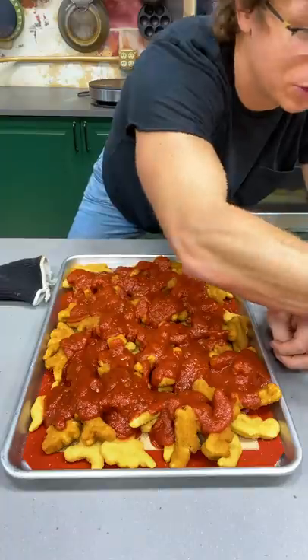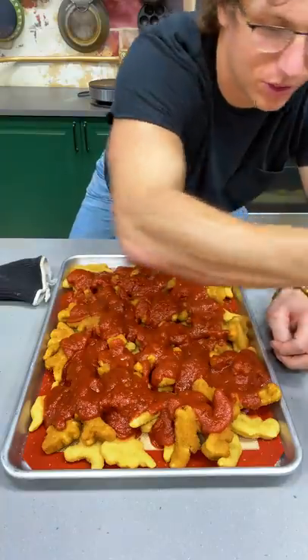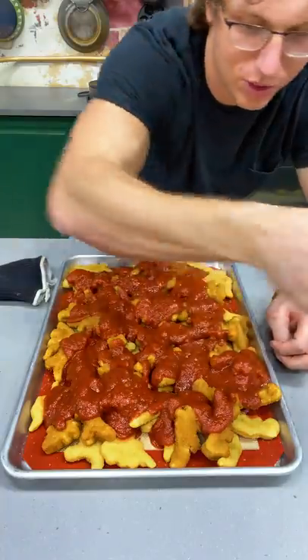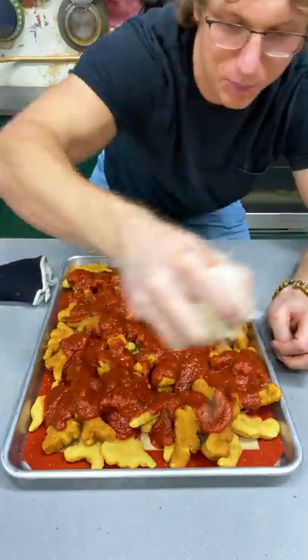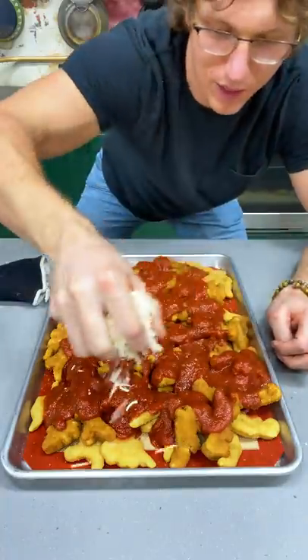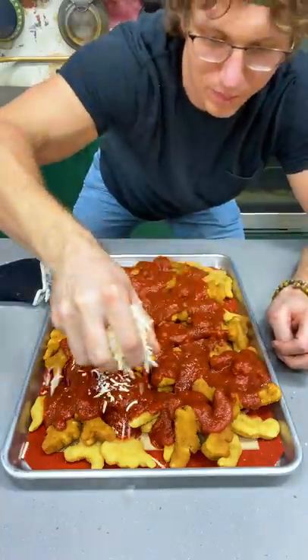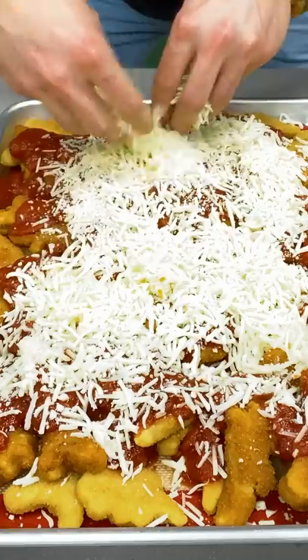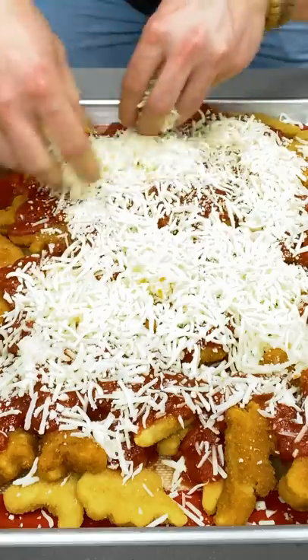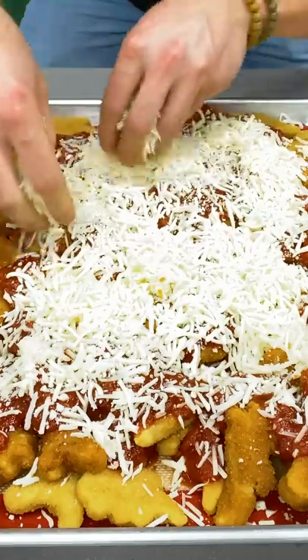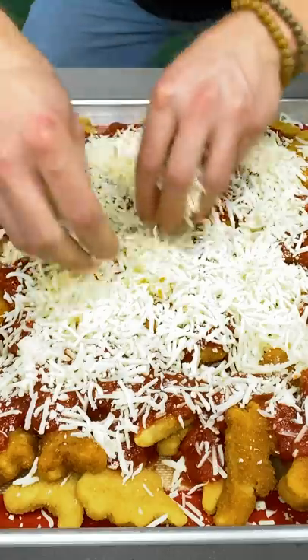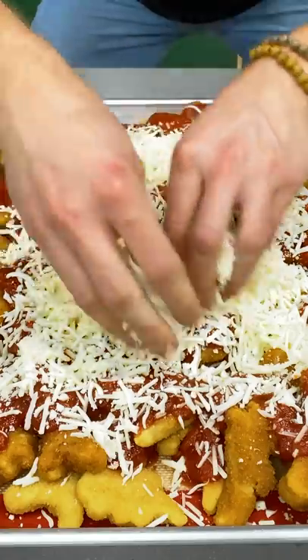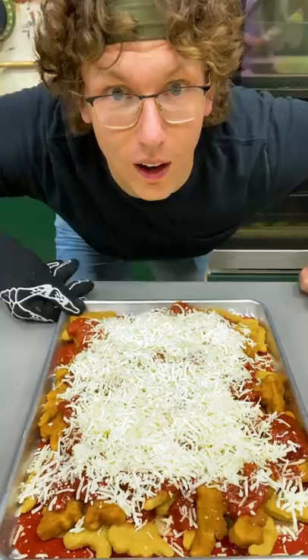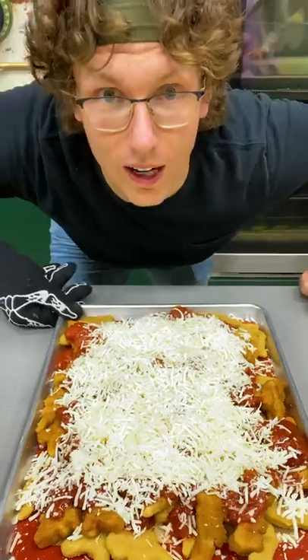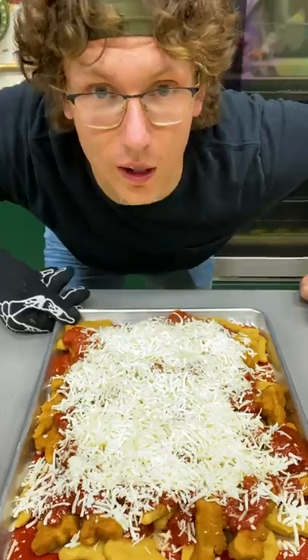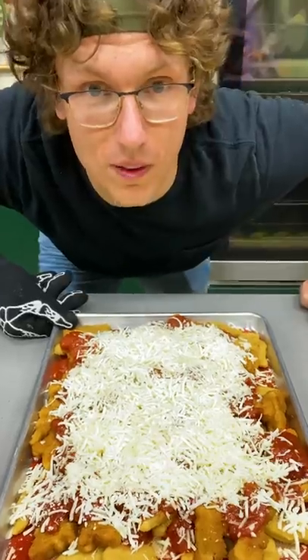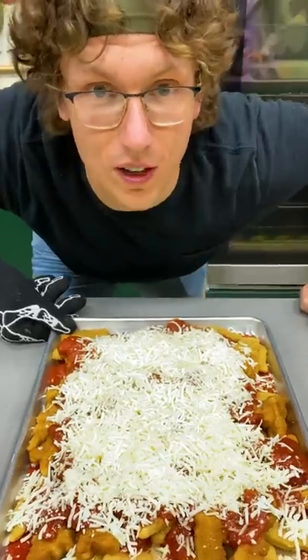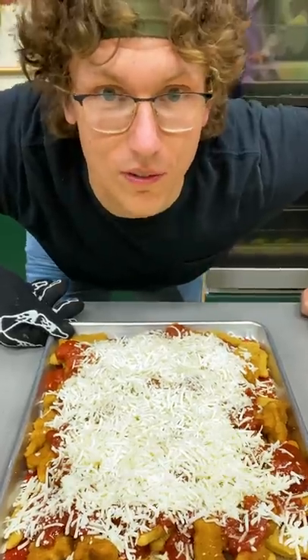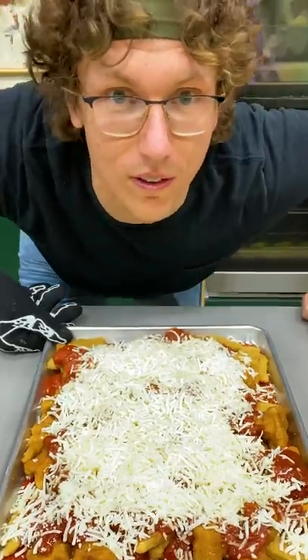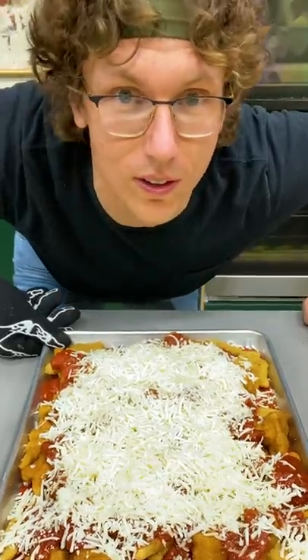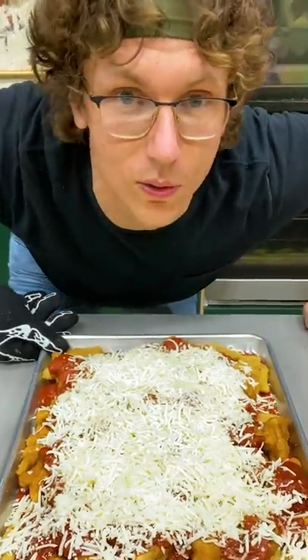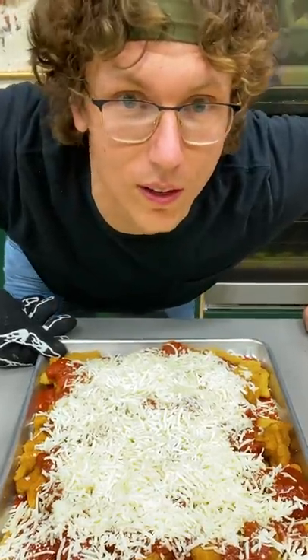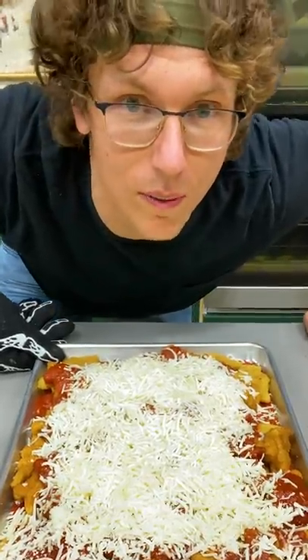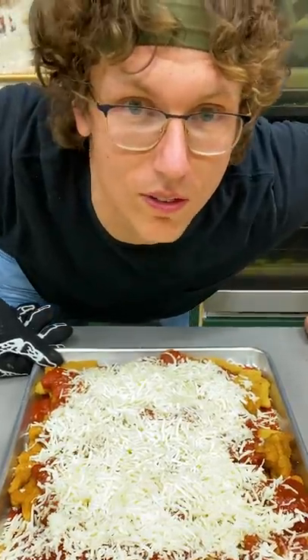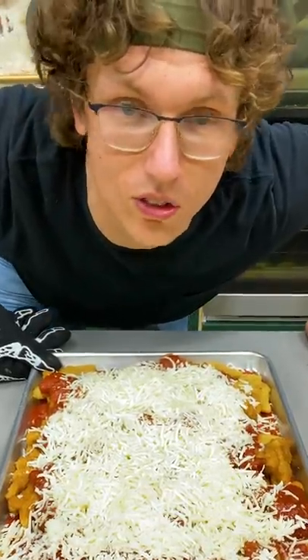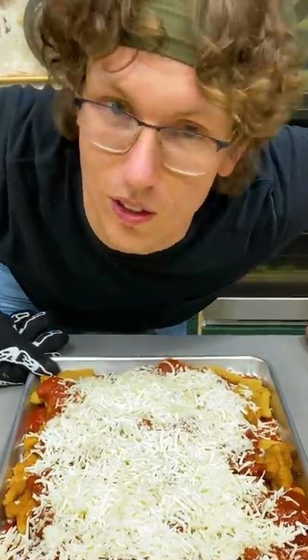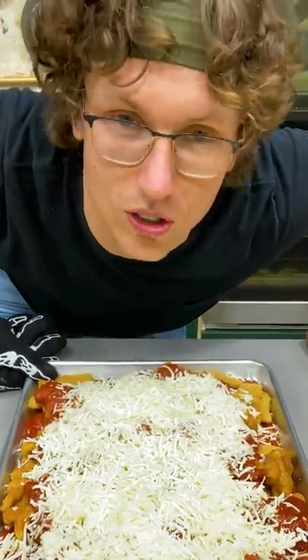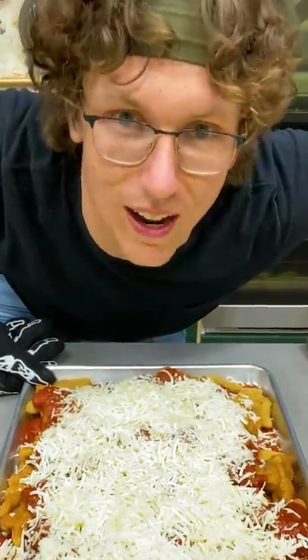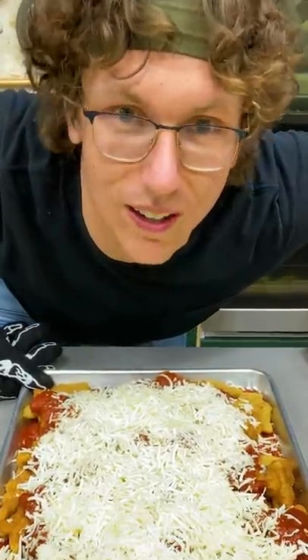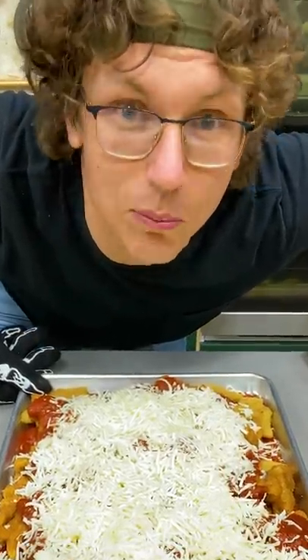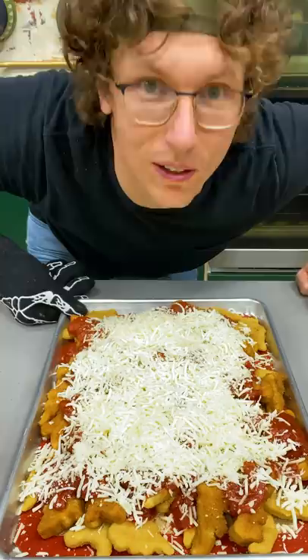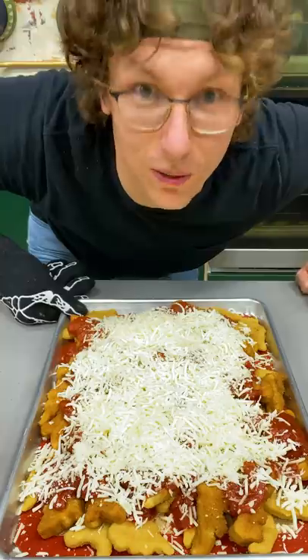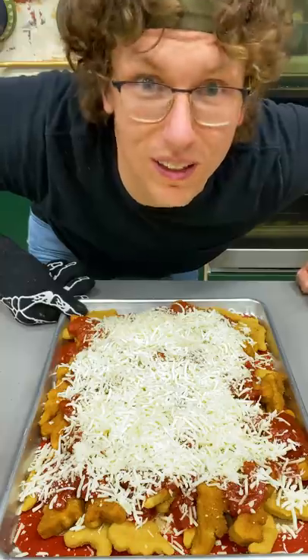Grocery store parm? Yes, yes, yes. Alright, now we're gonna put this in the oven — 500 degrees for like five minutes, just until she's nice and burnt, you know what I'm saying?